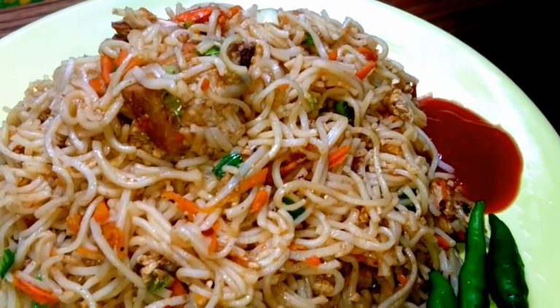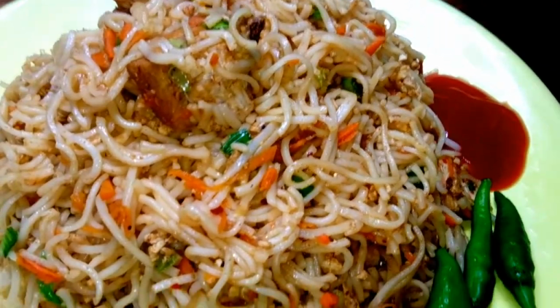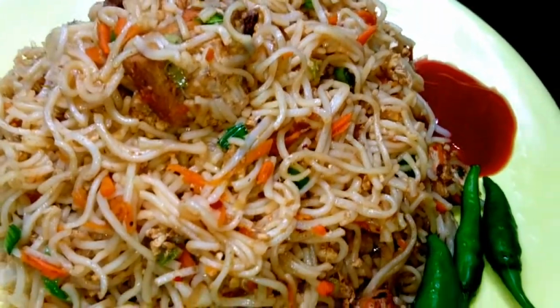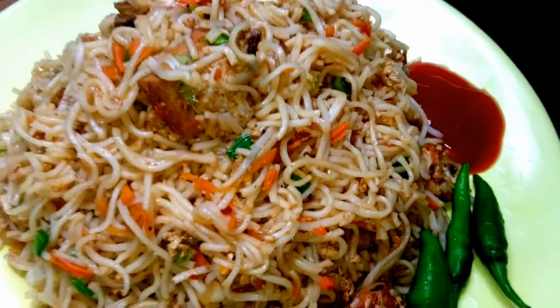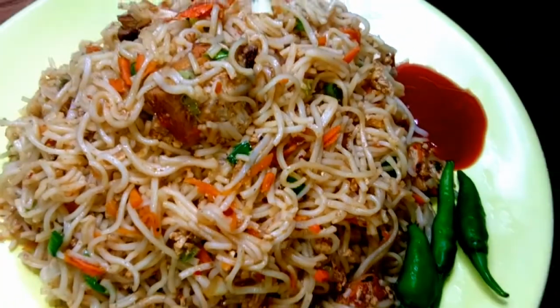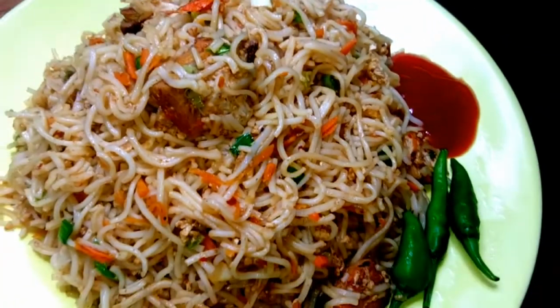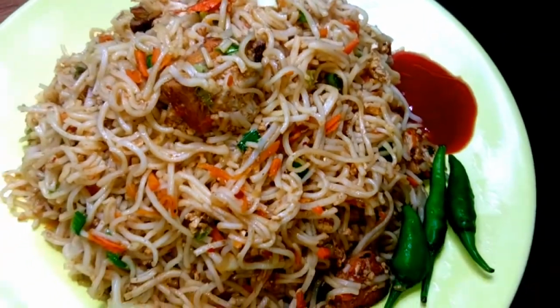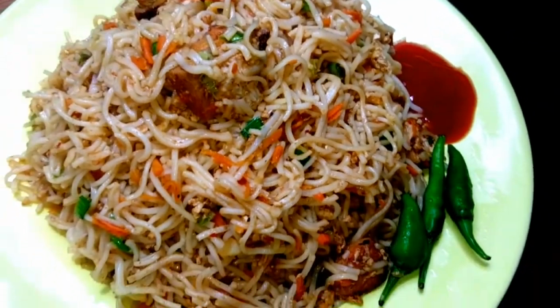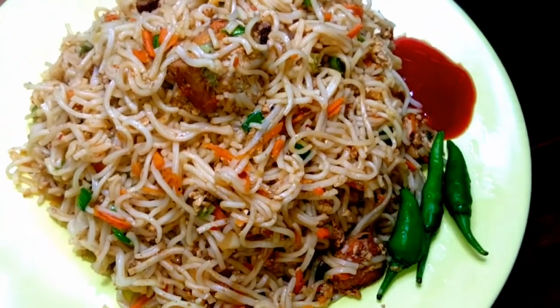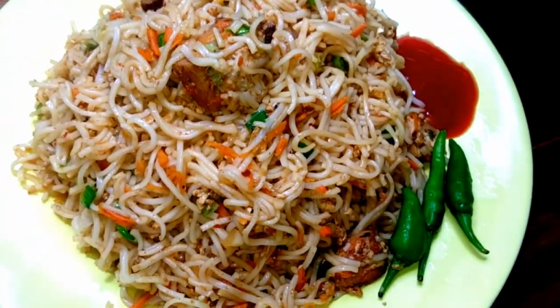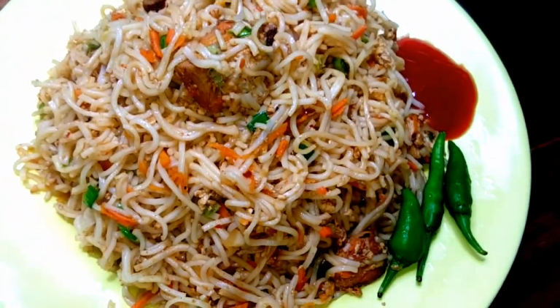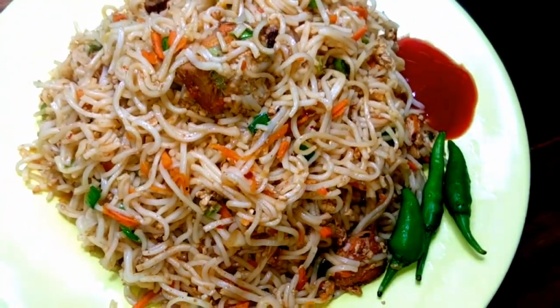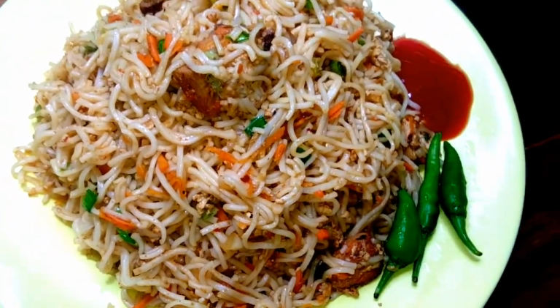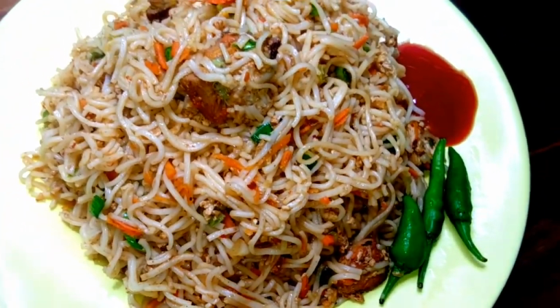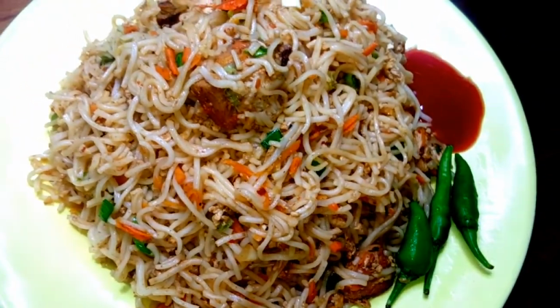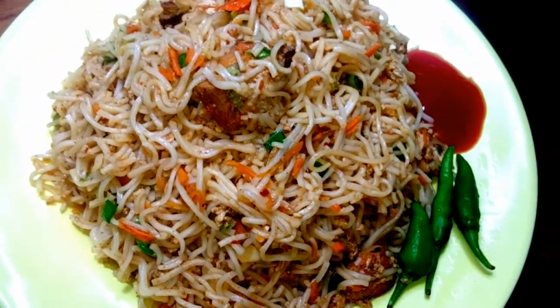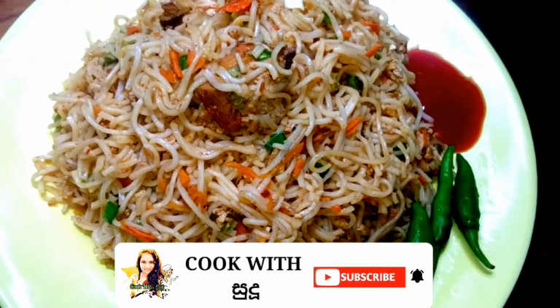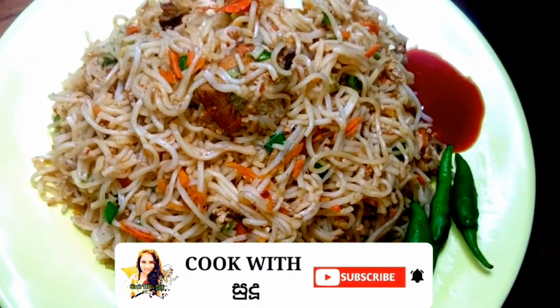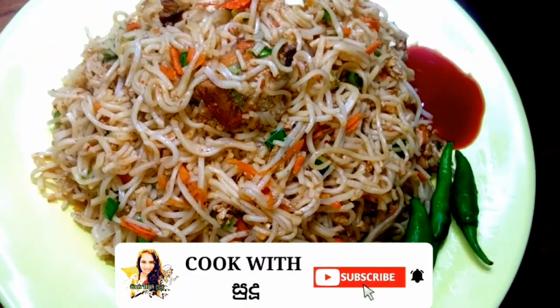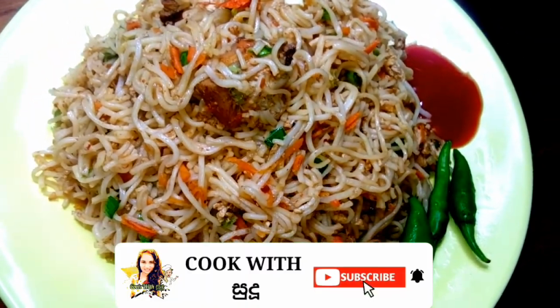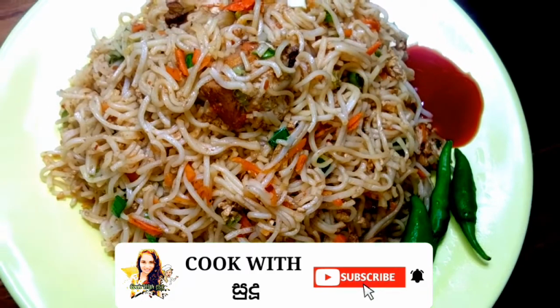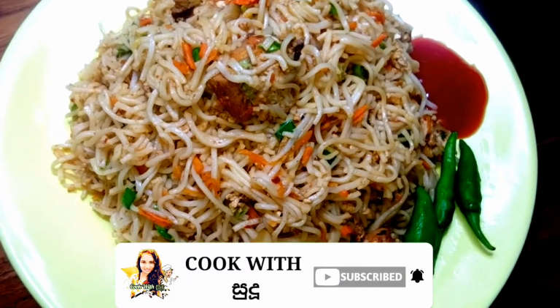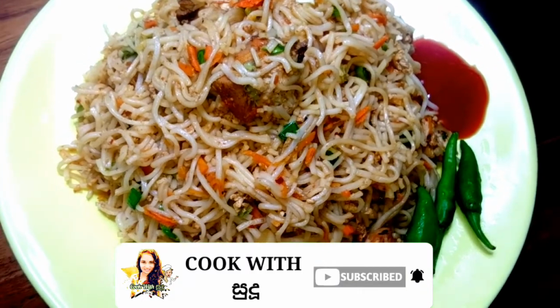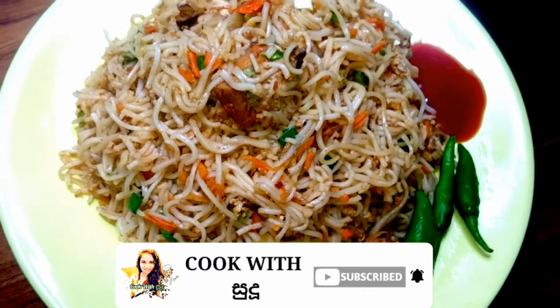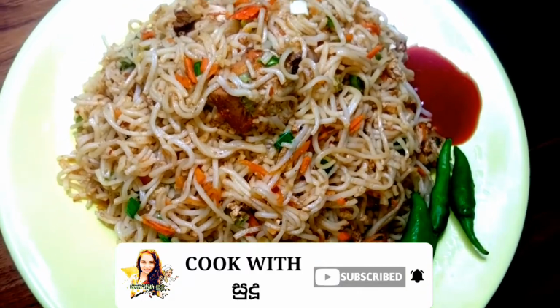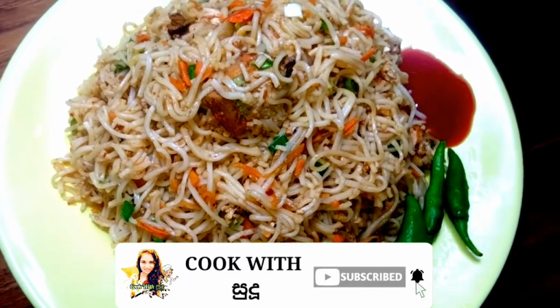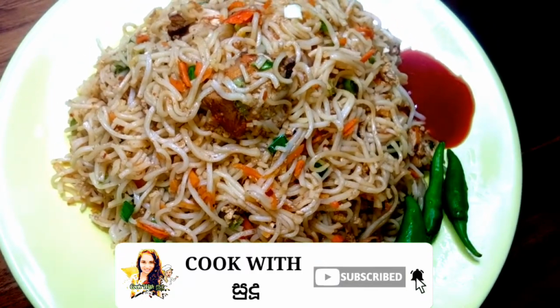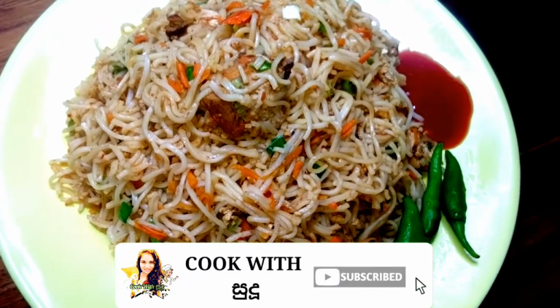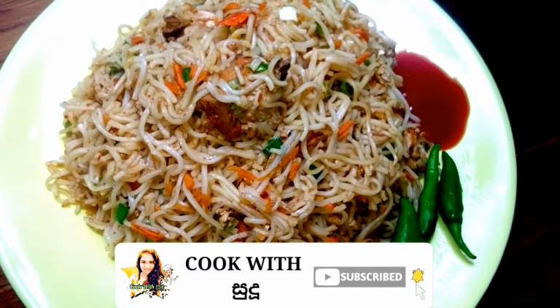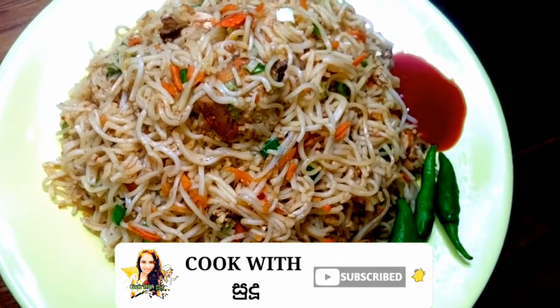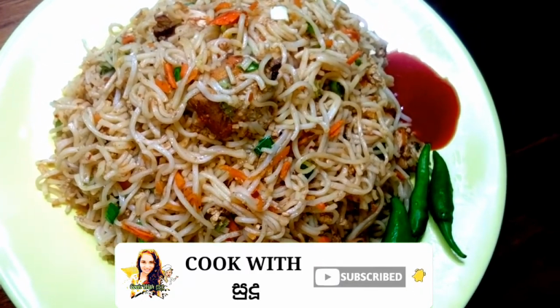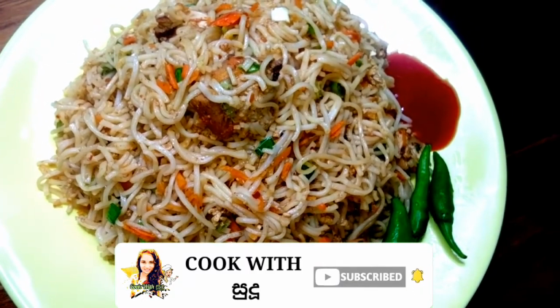For more resources, subscribe to the channel and click on the bell icon.